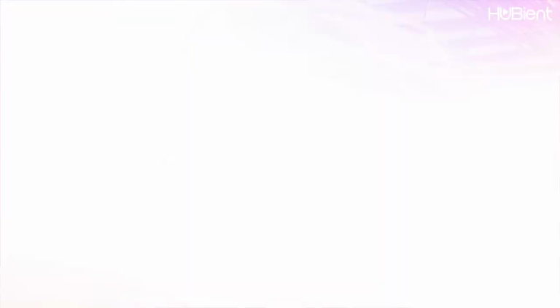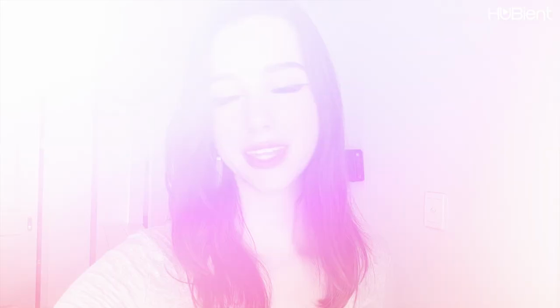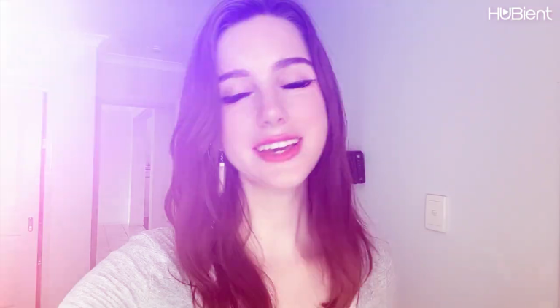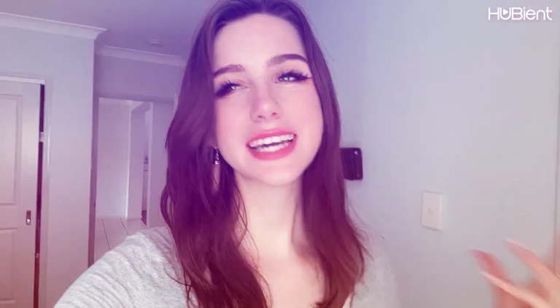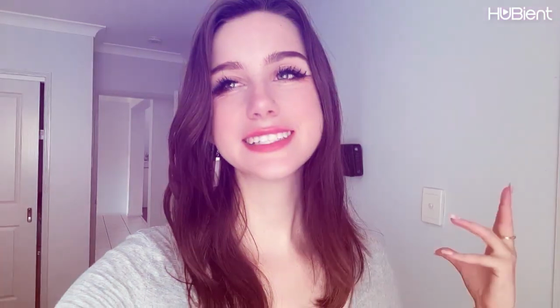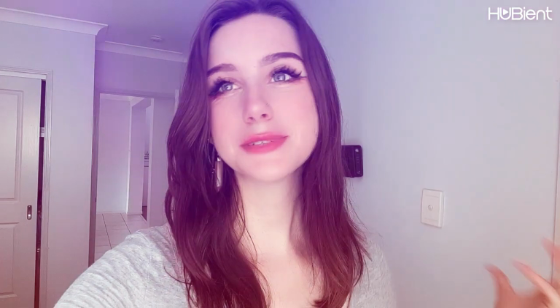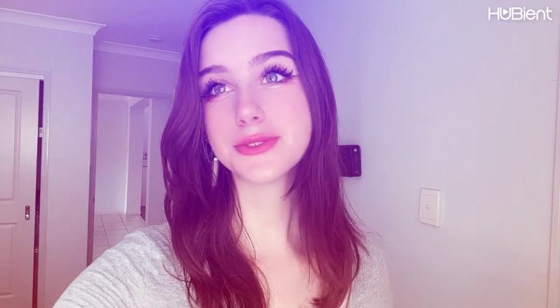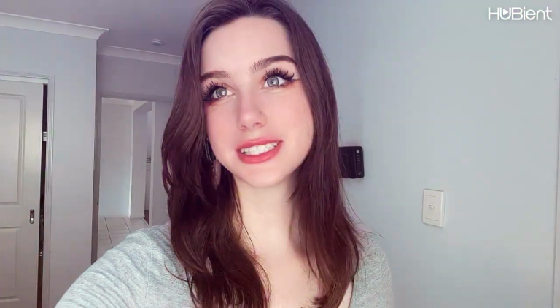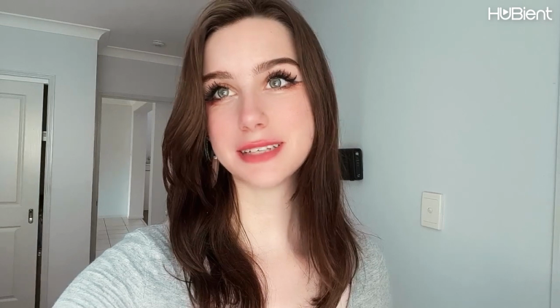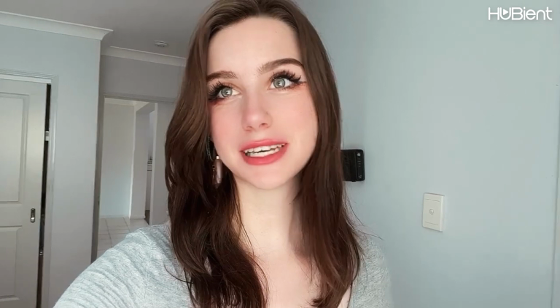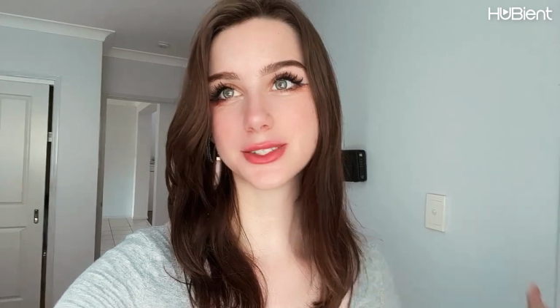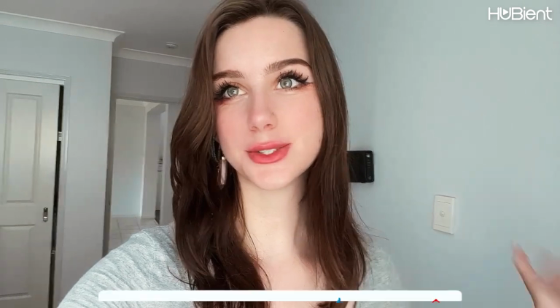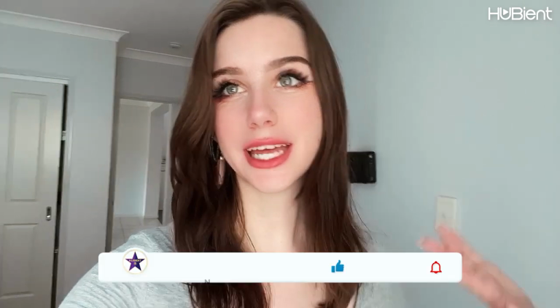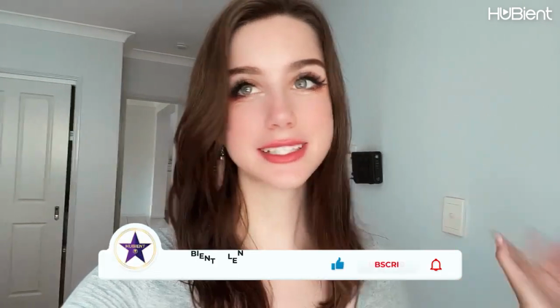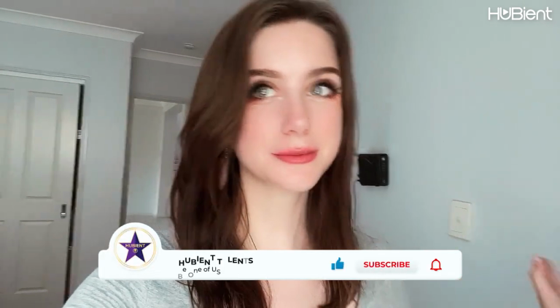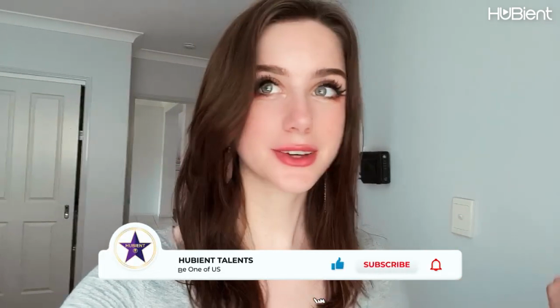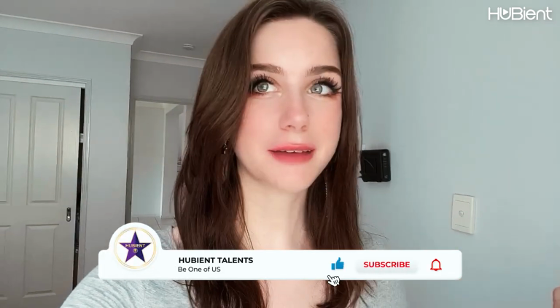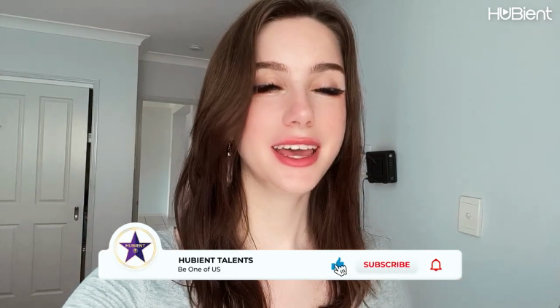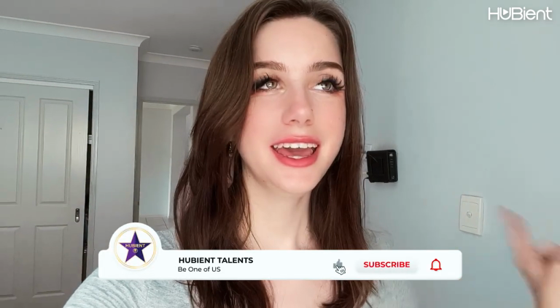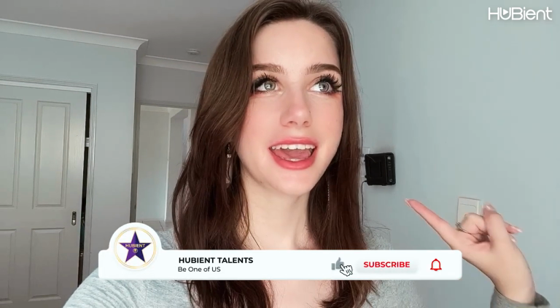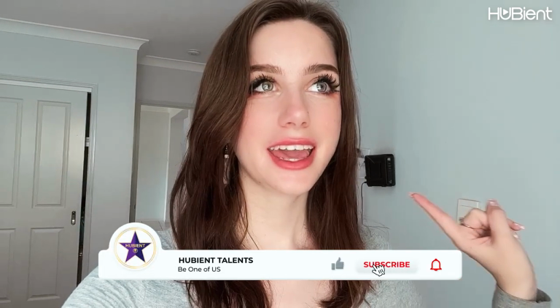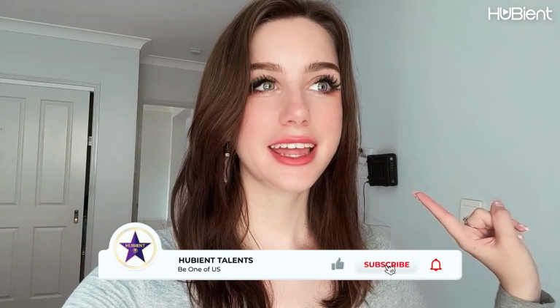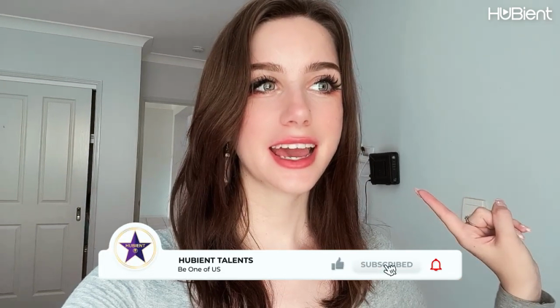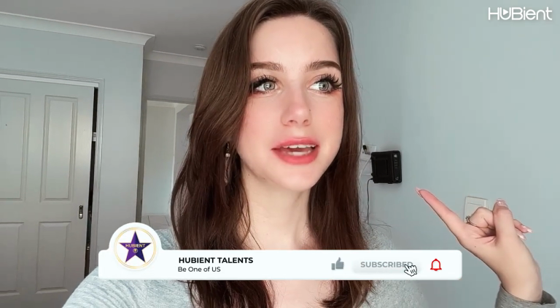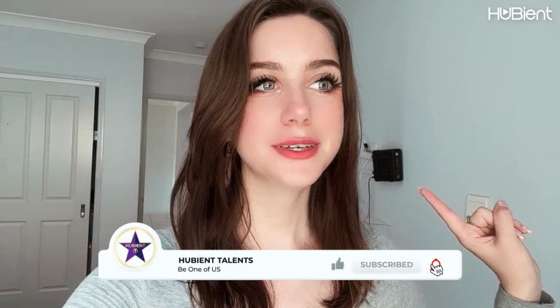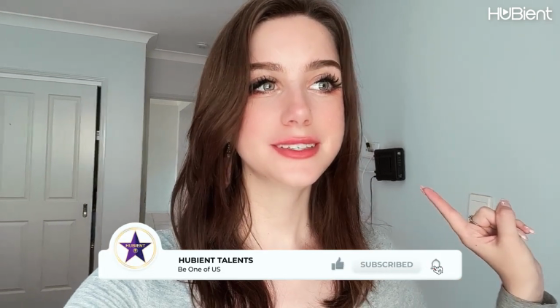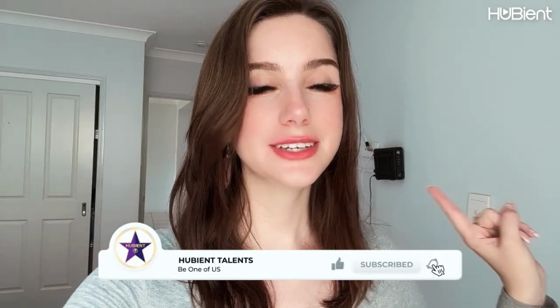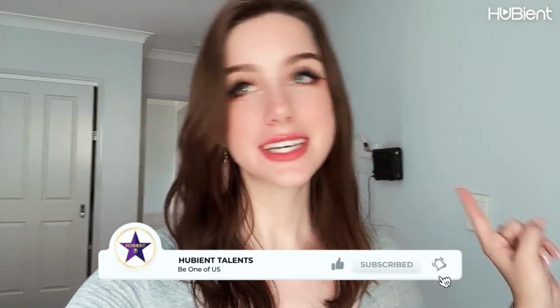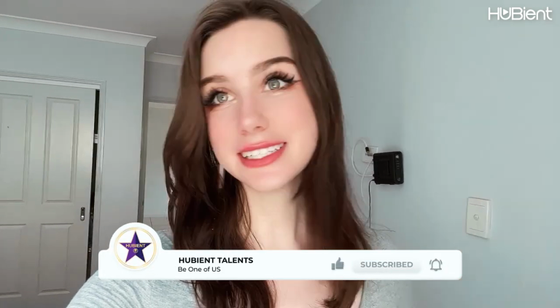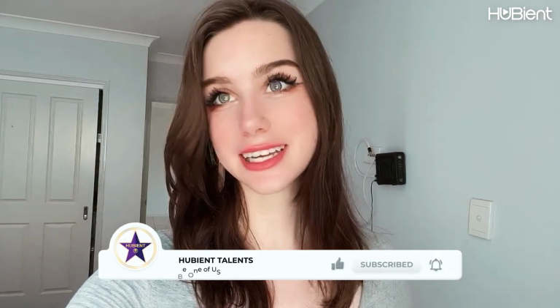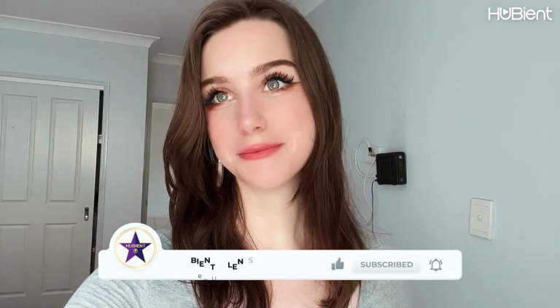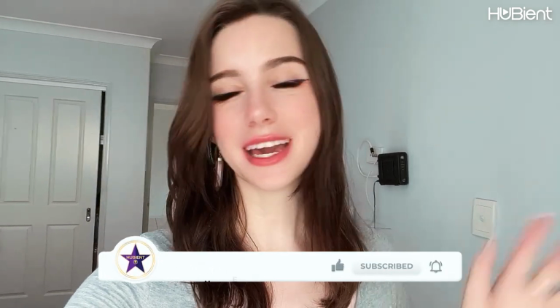Thank you guys so much for watching. Make sure to like and subscribe and I will see you guys next time. Bye!